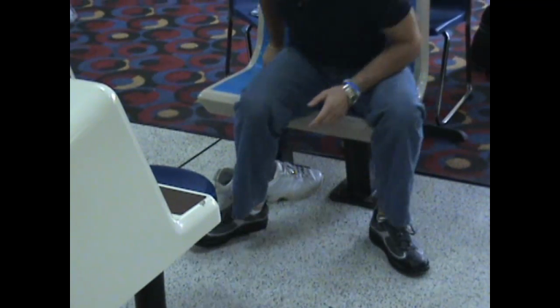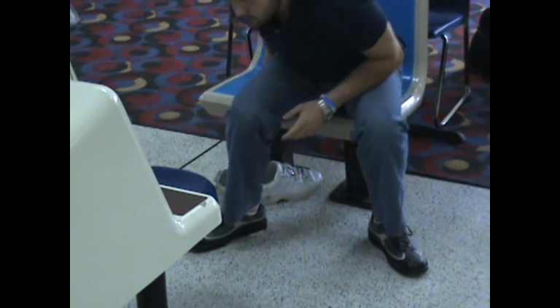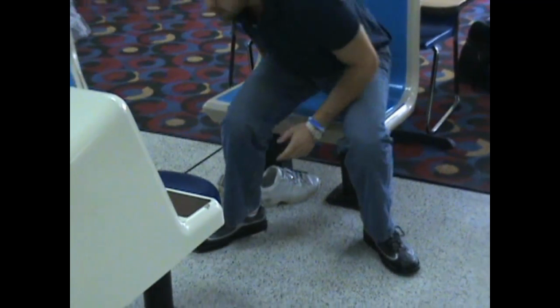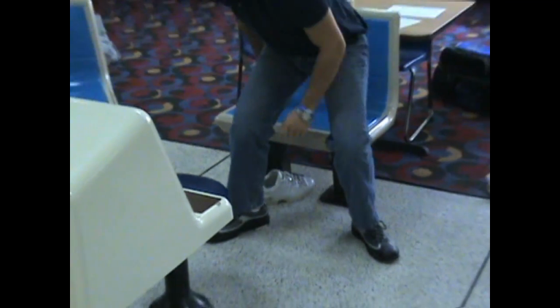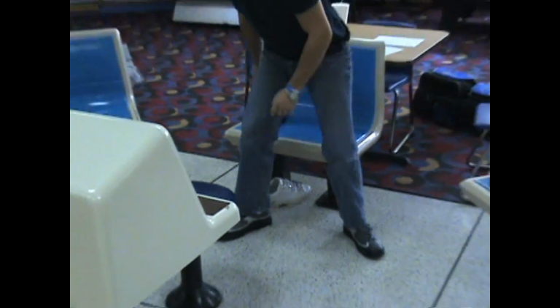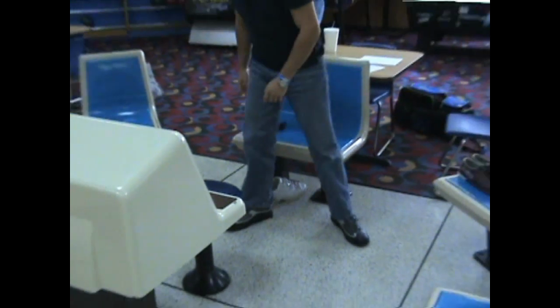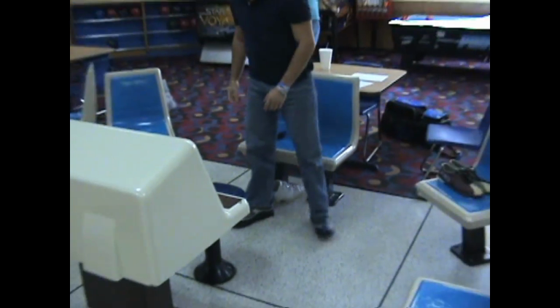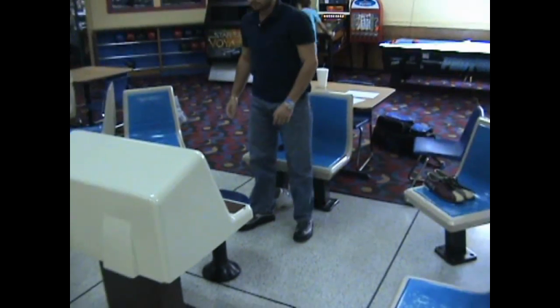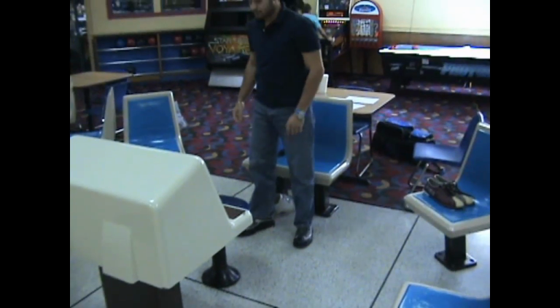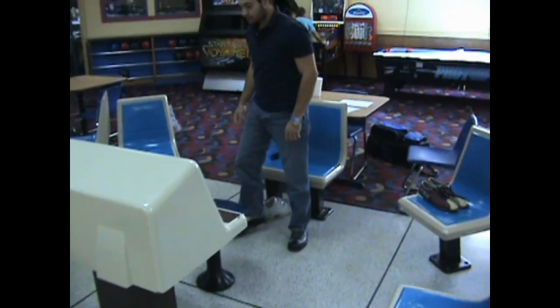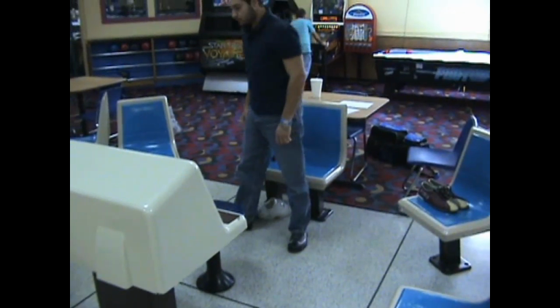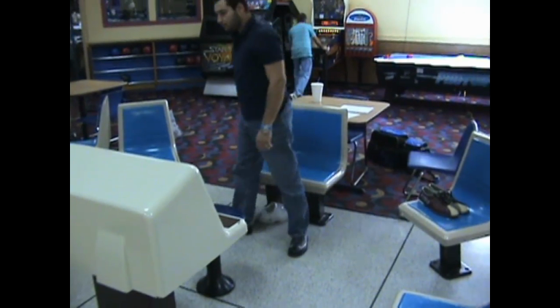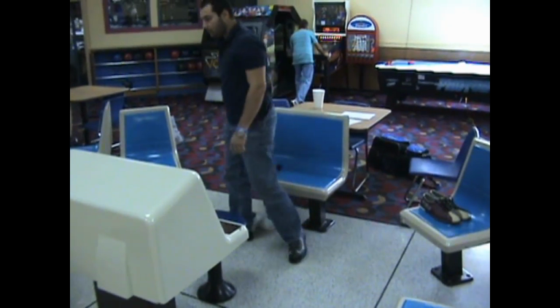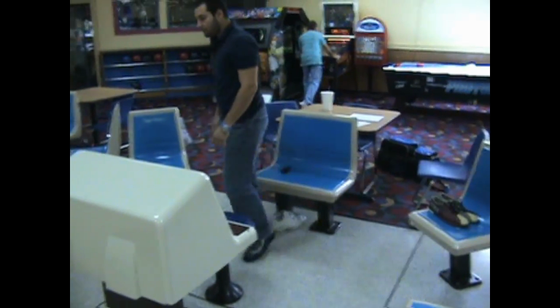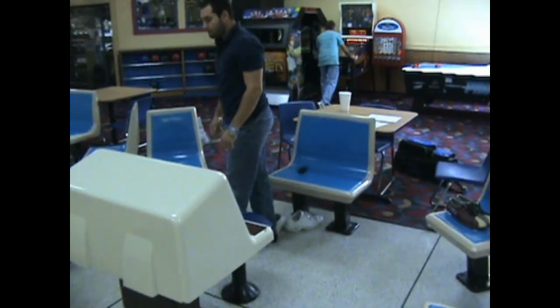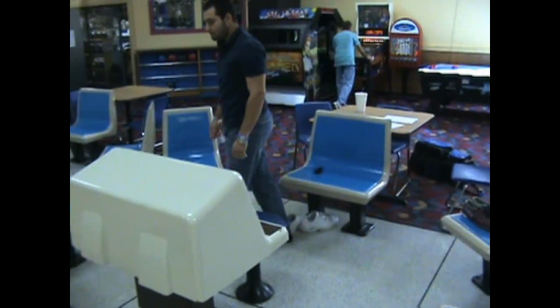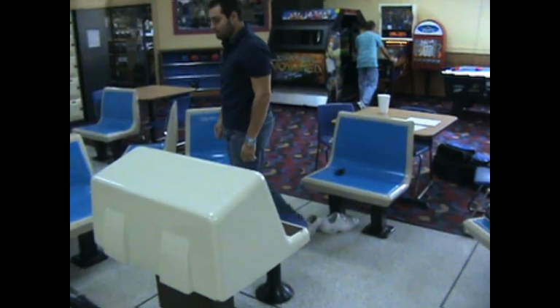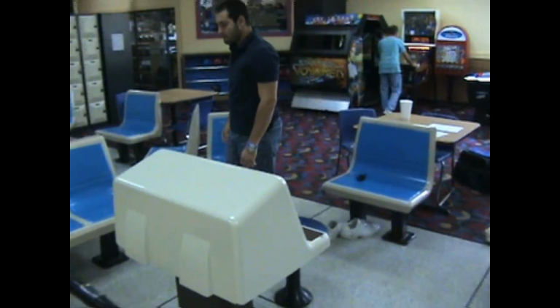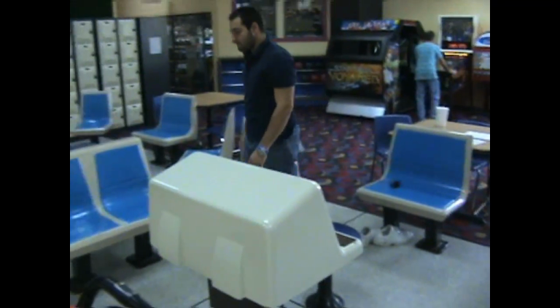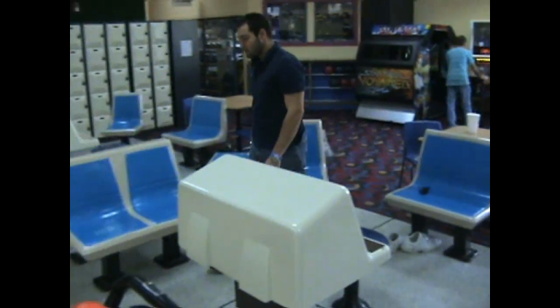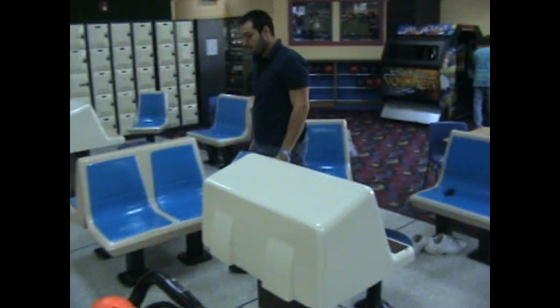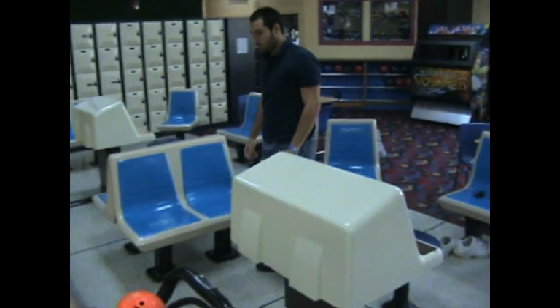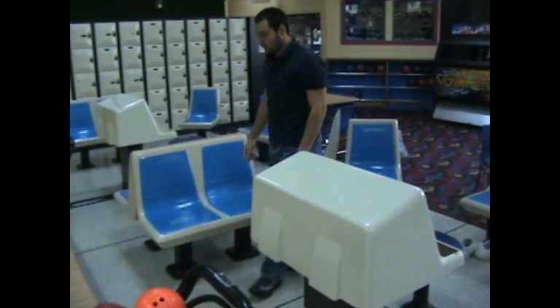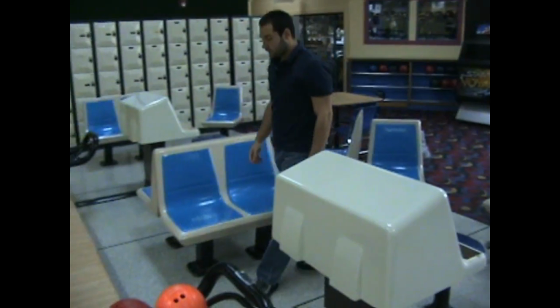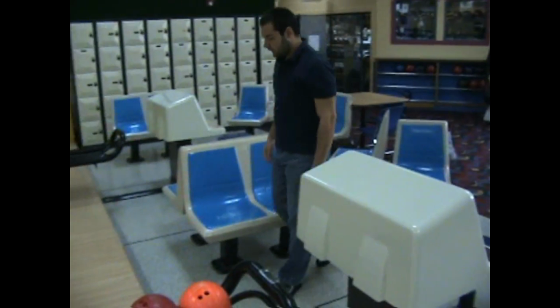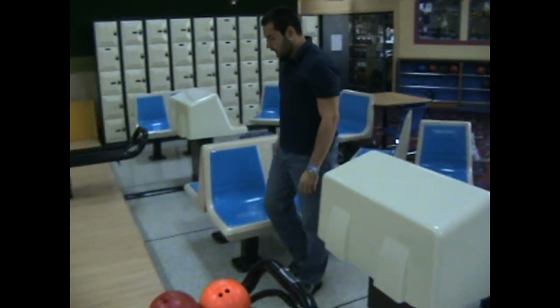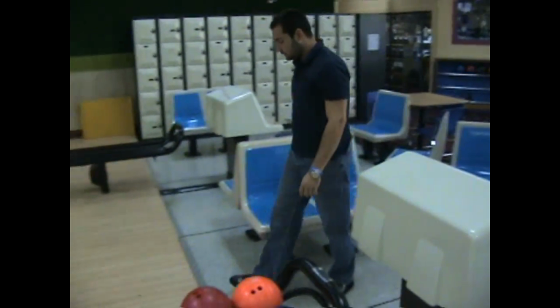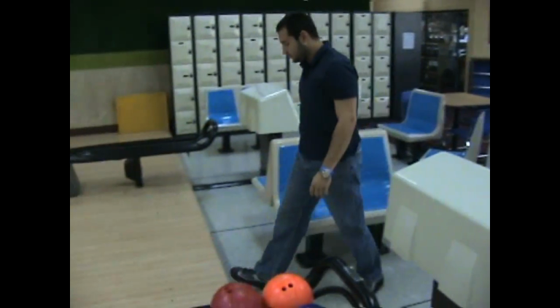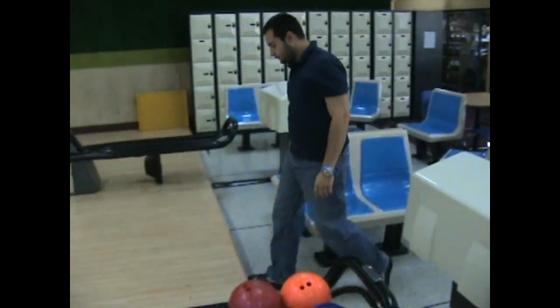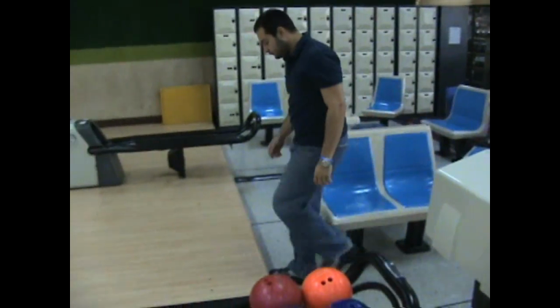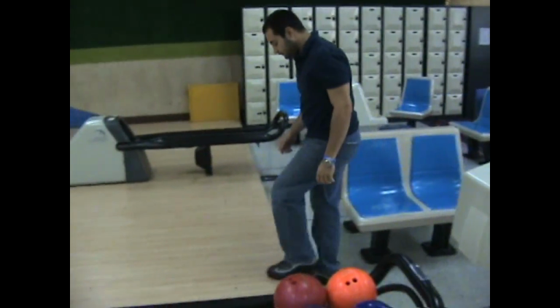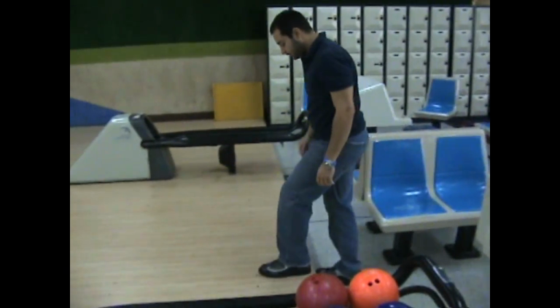Now, just prior to taking any turn, you will want to check your sliding sole on the approach before you bowl.